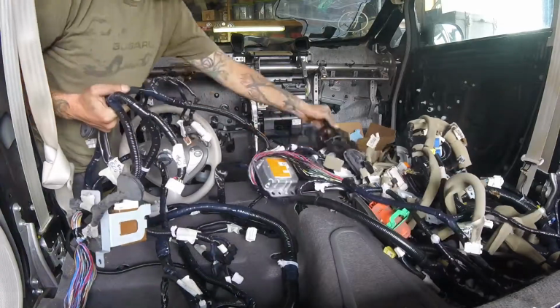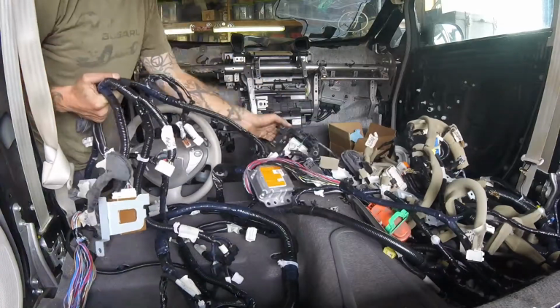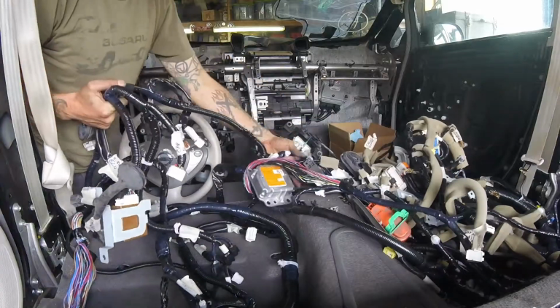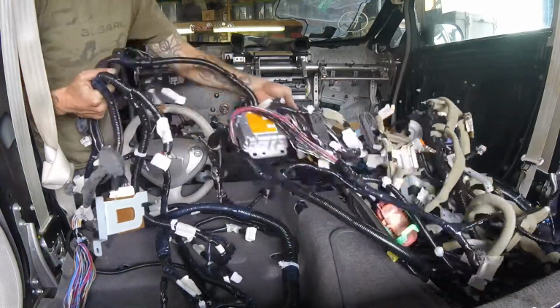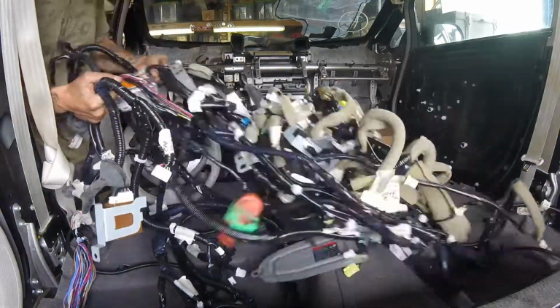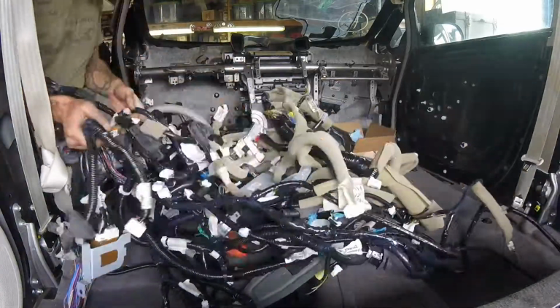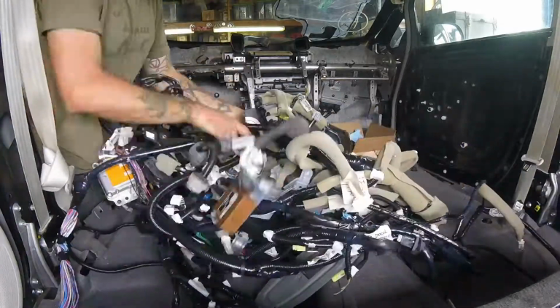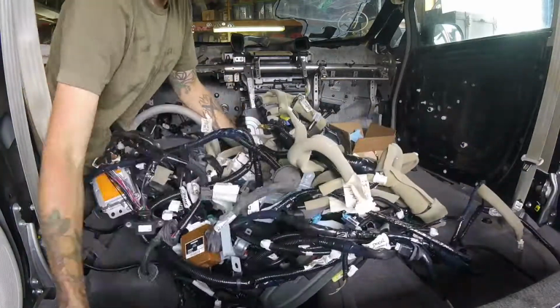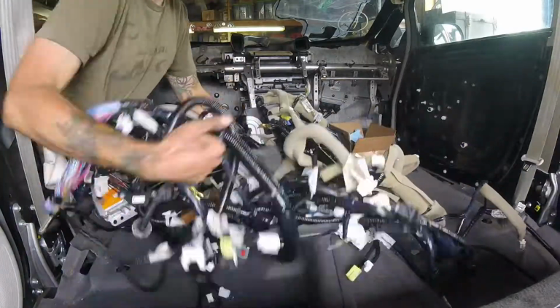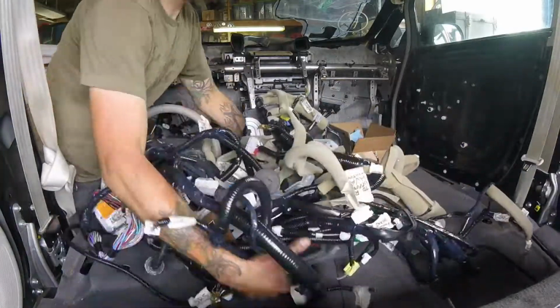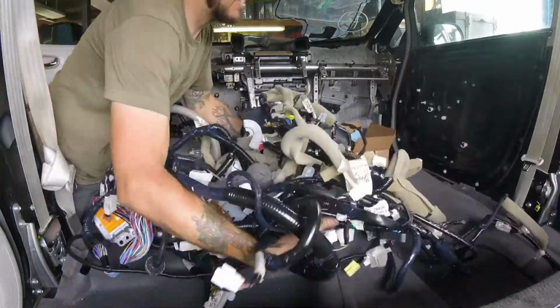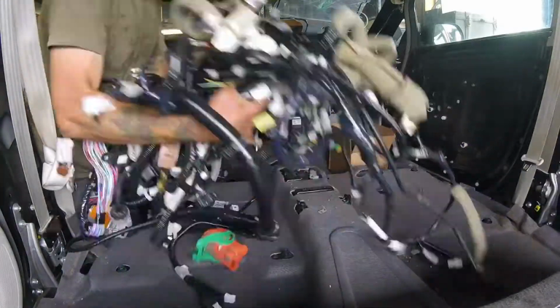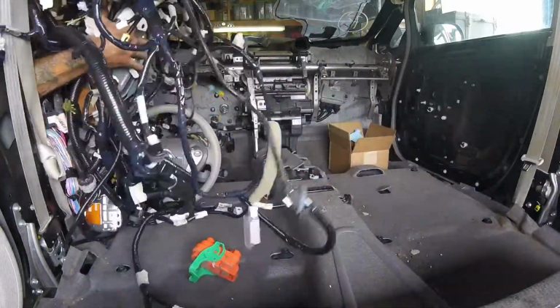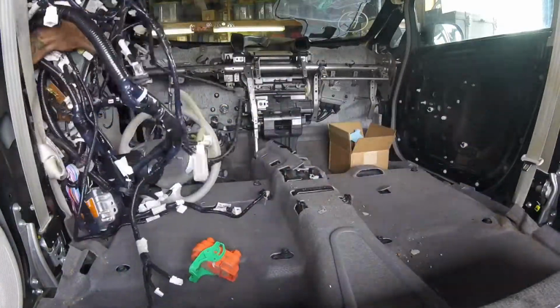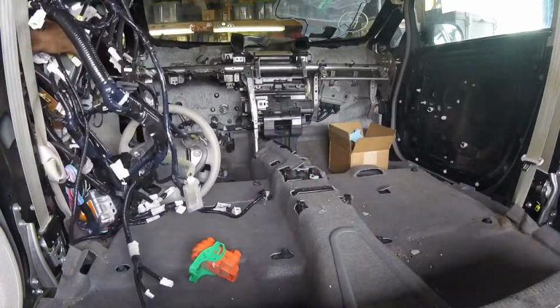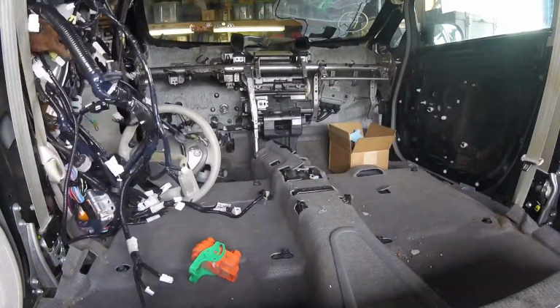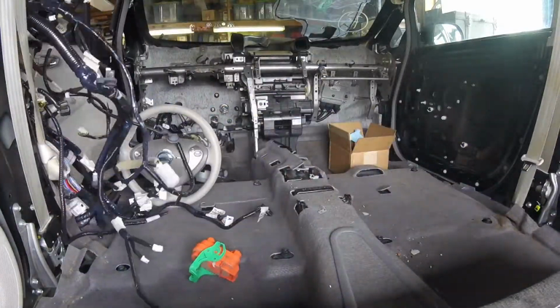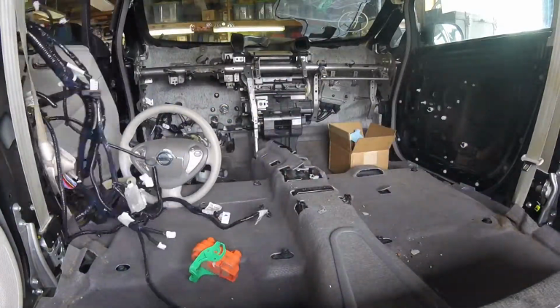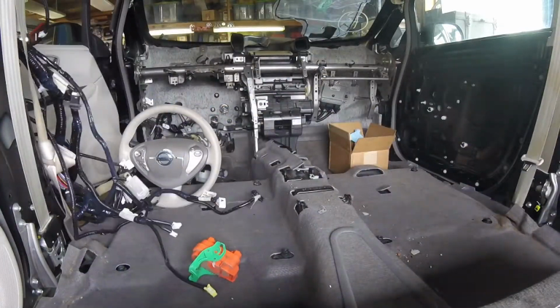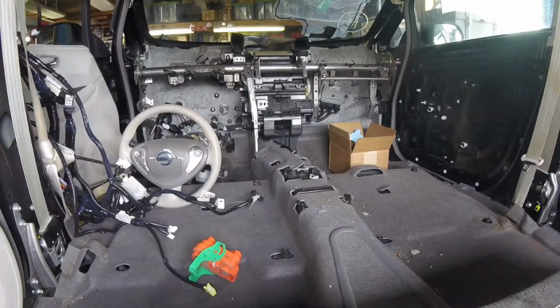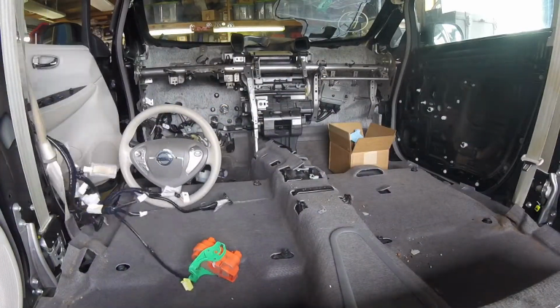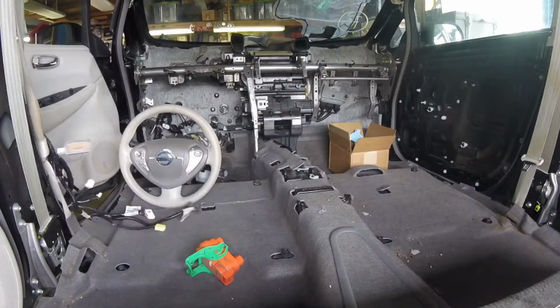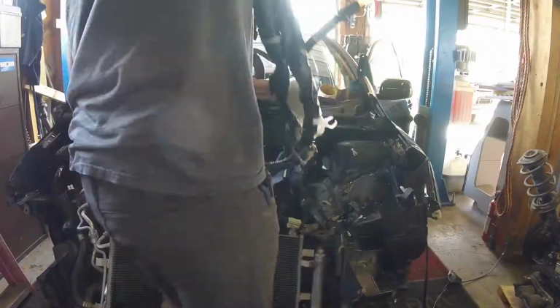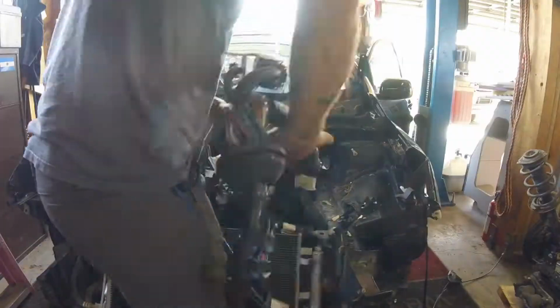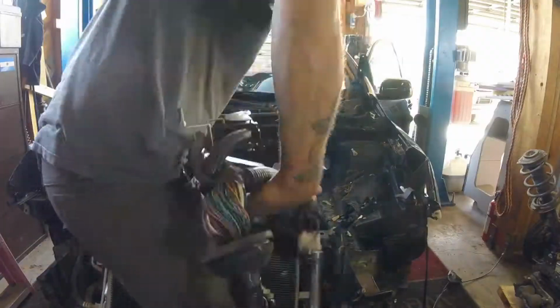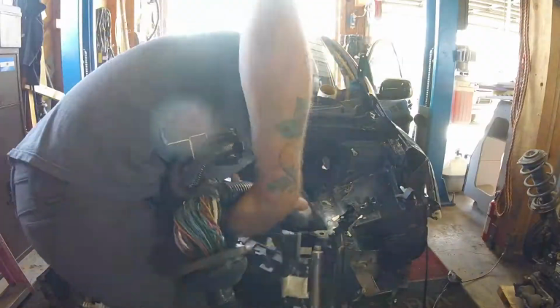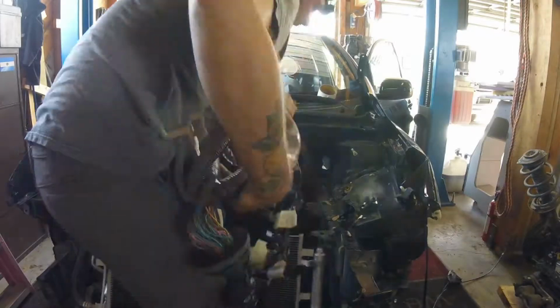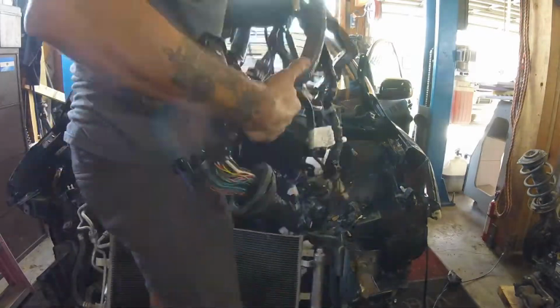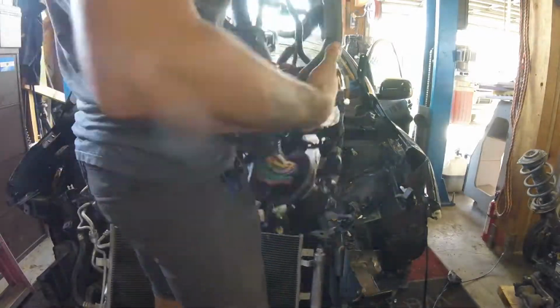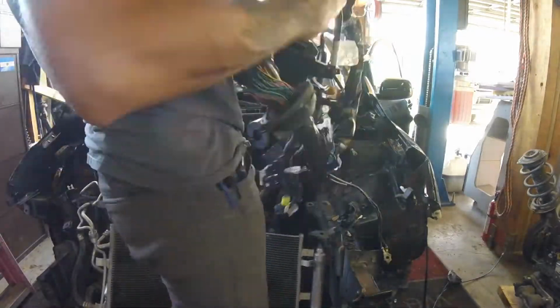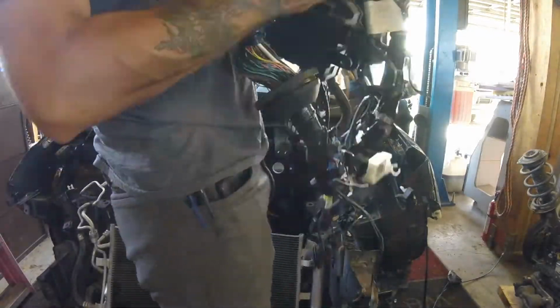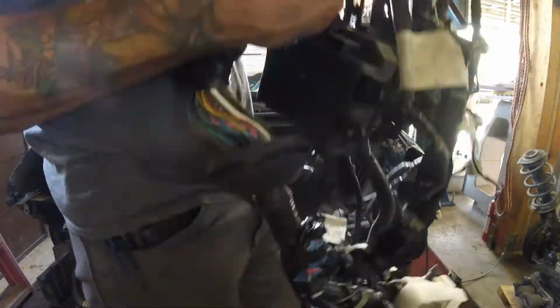Remember this mess? It's from a 2011, but very similar to the 2014 in the Fastleaf.